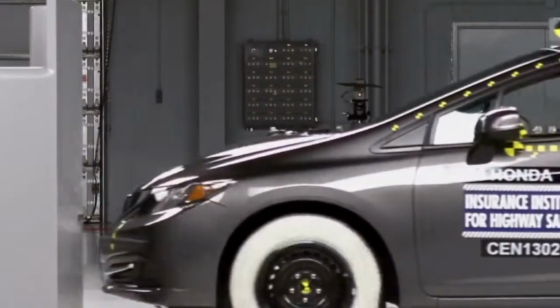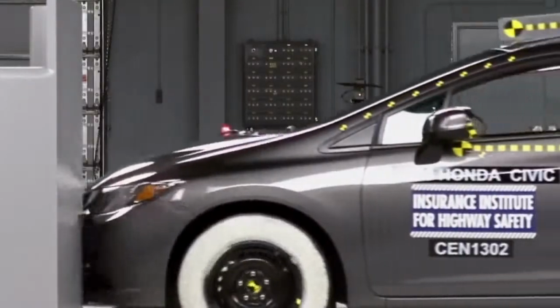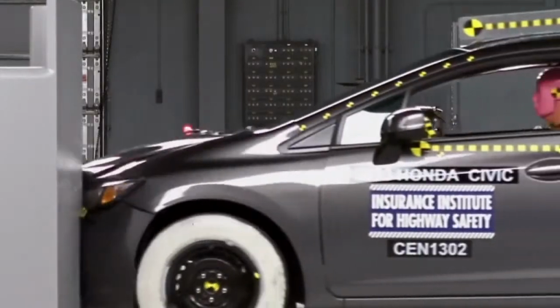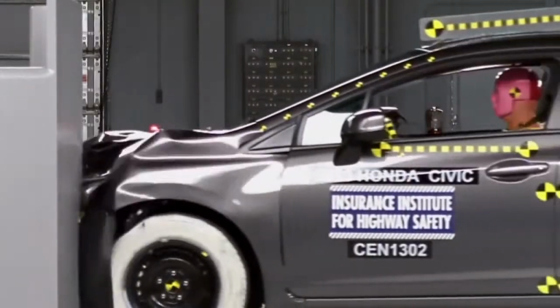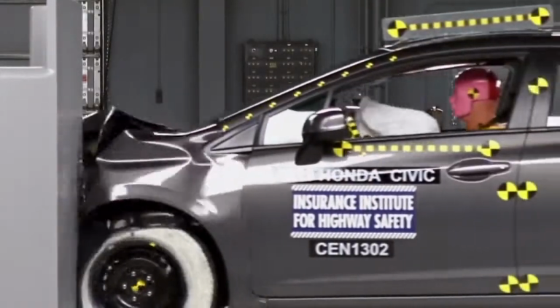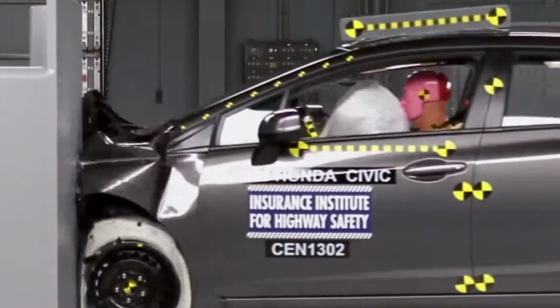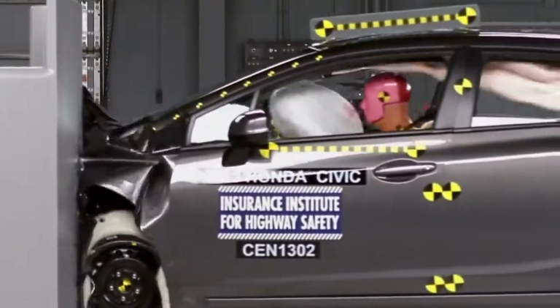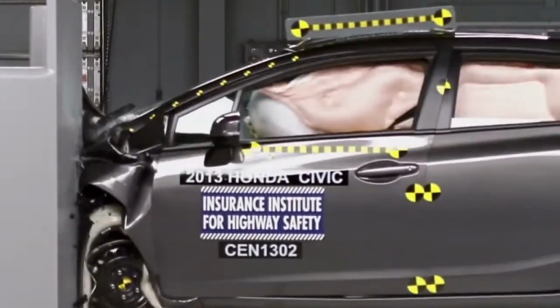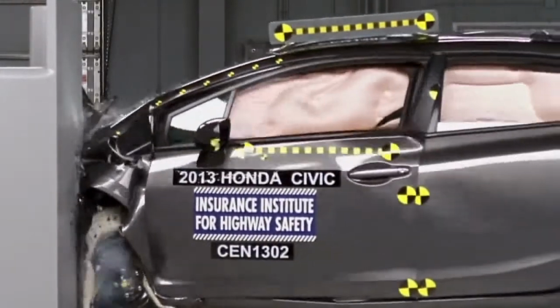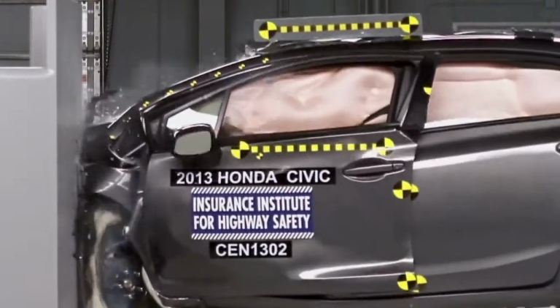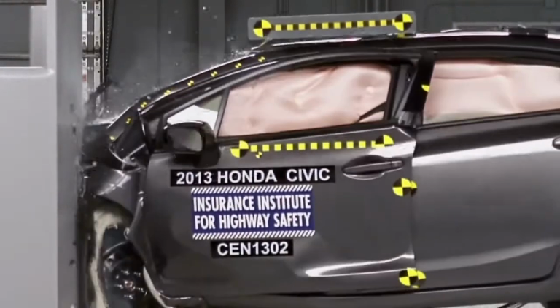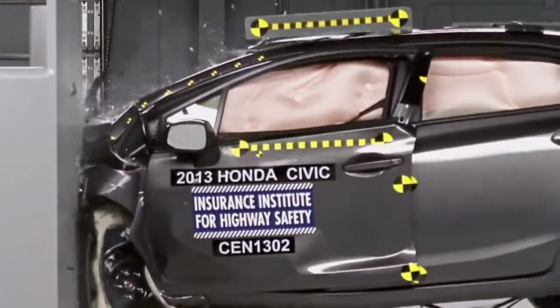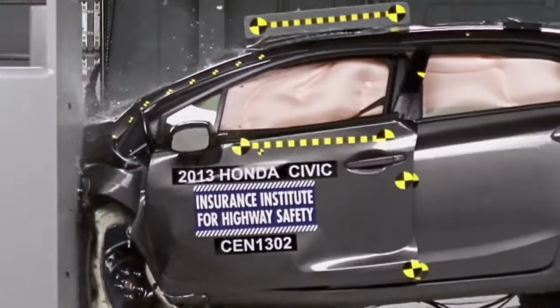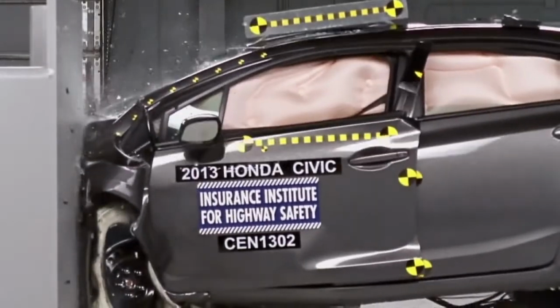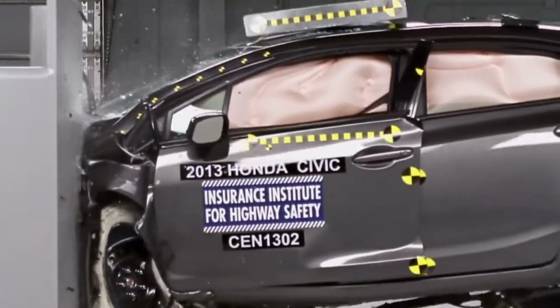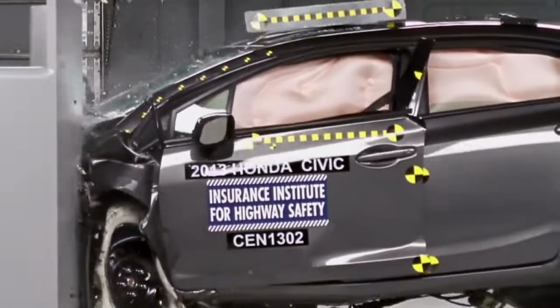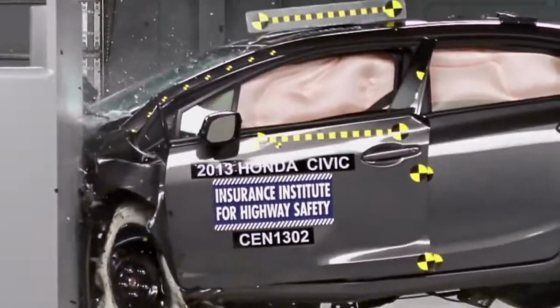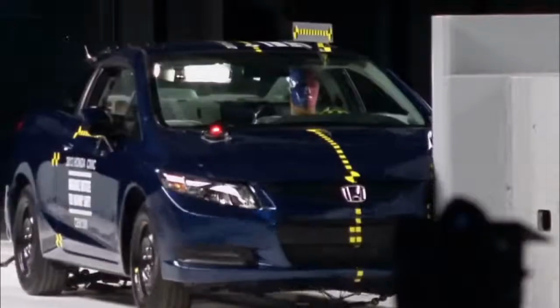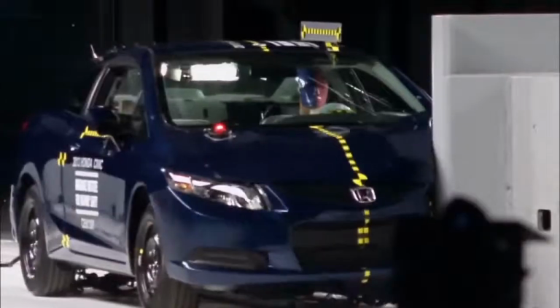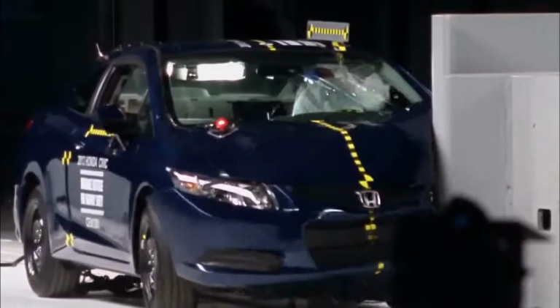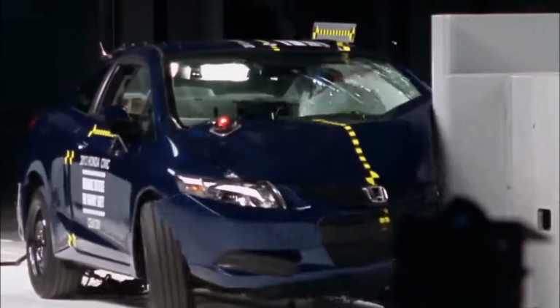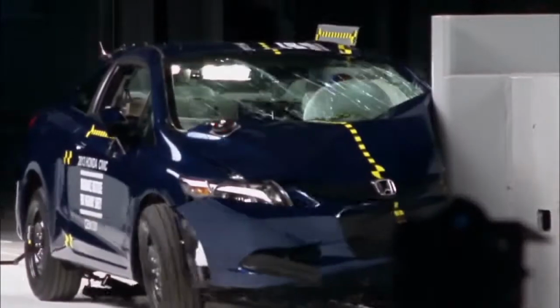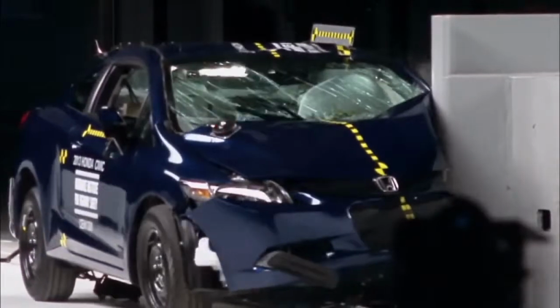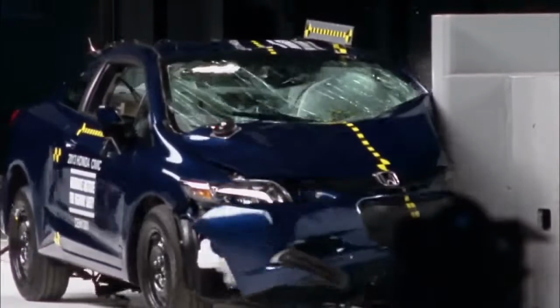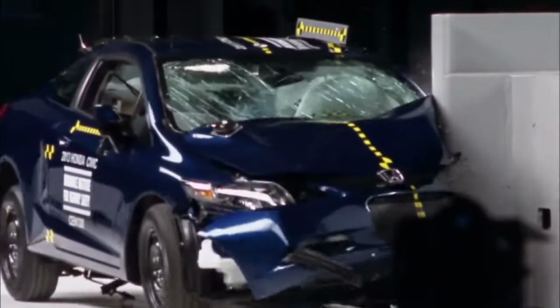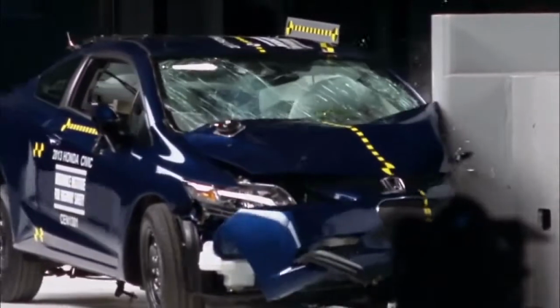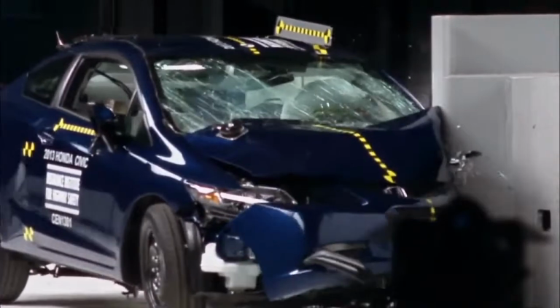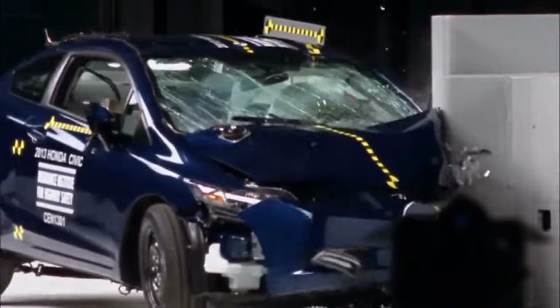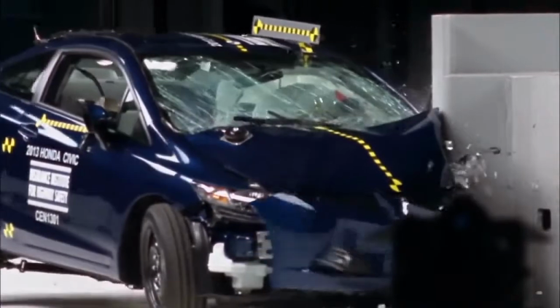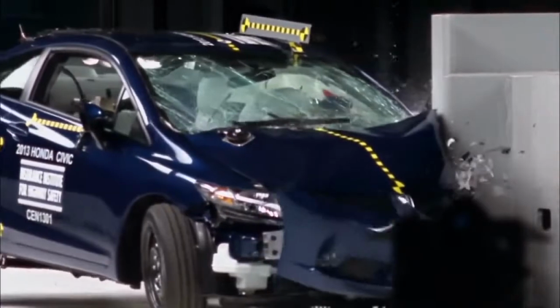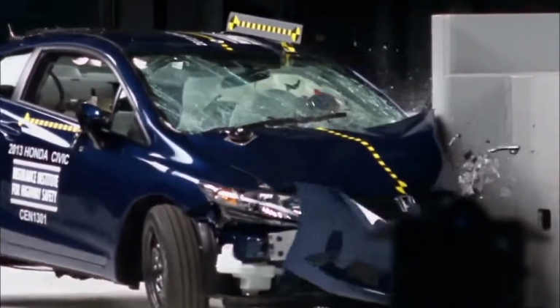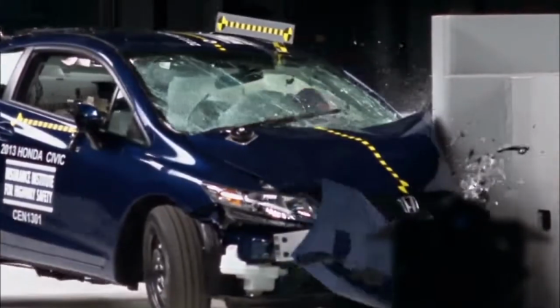The side airbag deployed in a timely manner to help keep the driver inside as the vehicle moved sideways as a result of the offset forces associated with the small overlap crash.